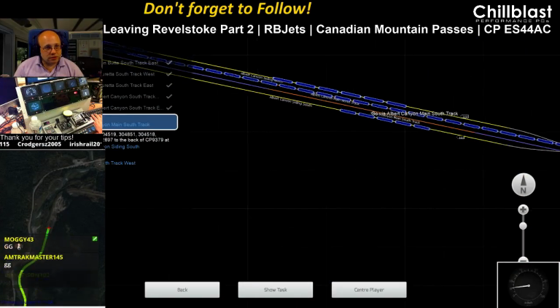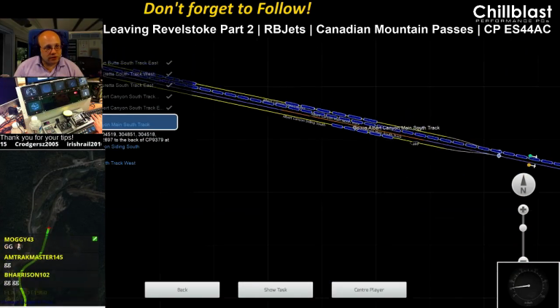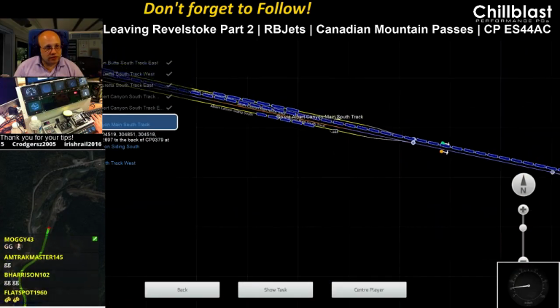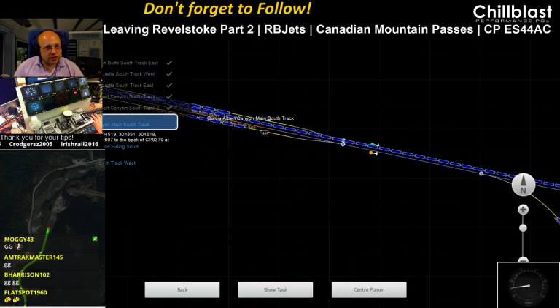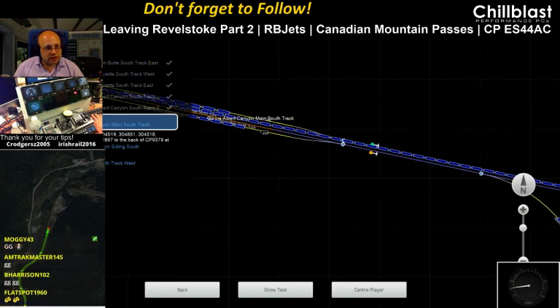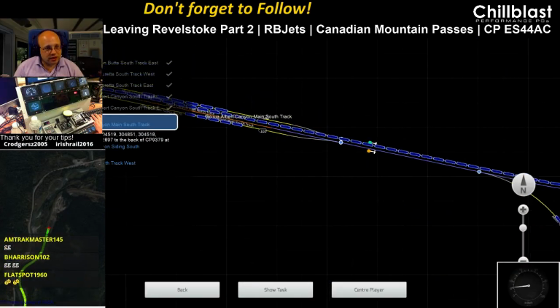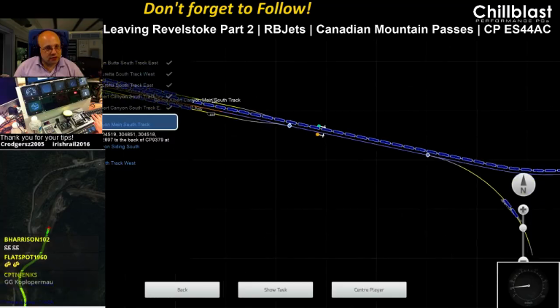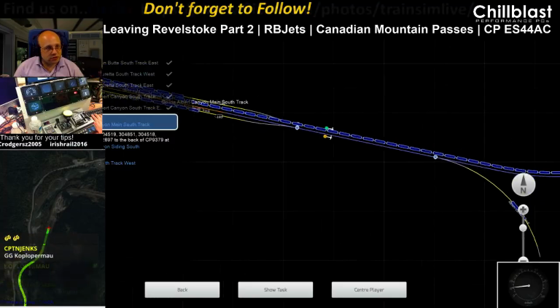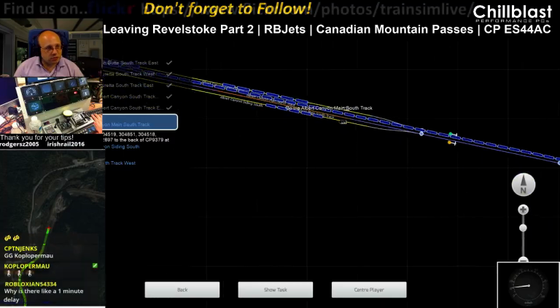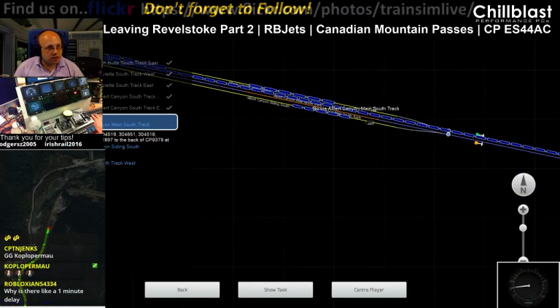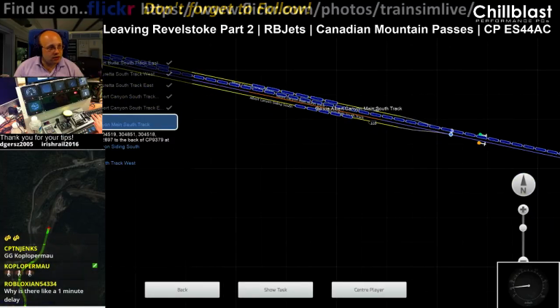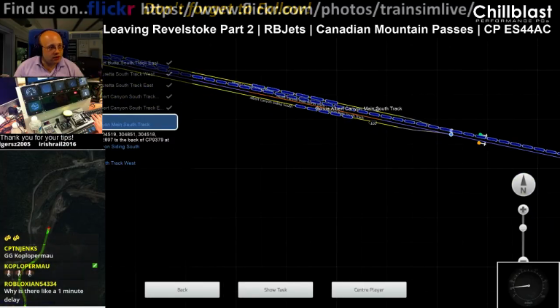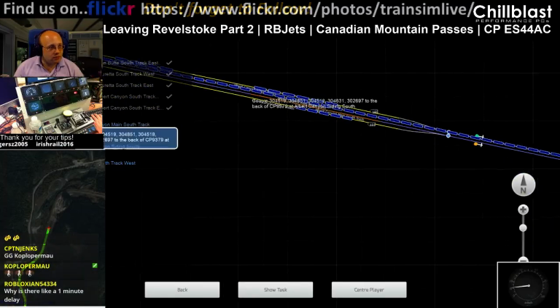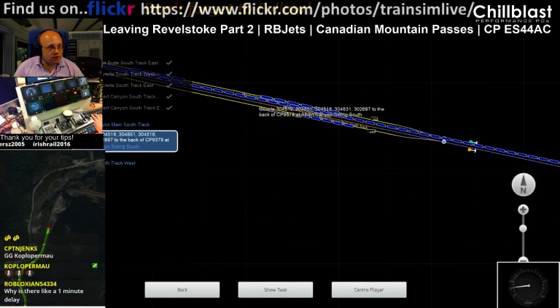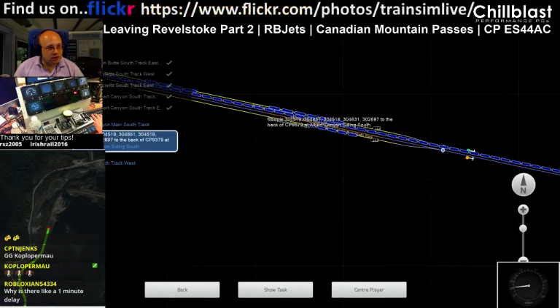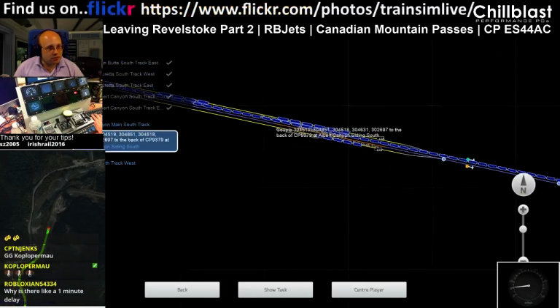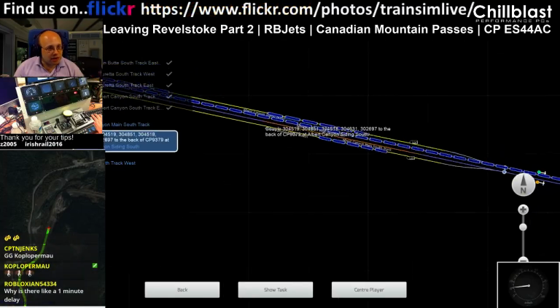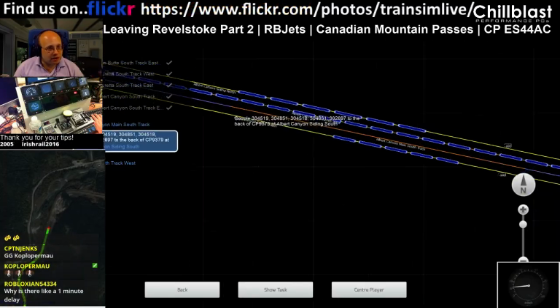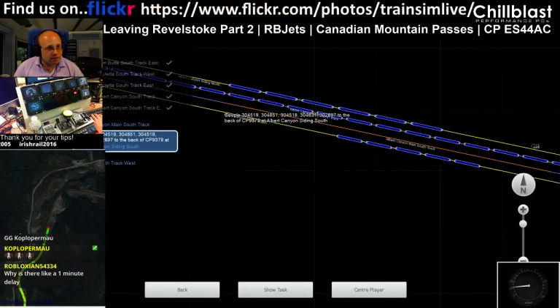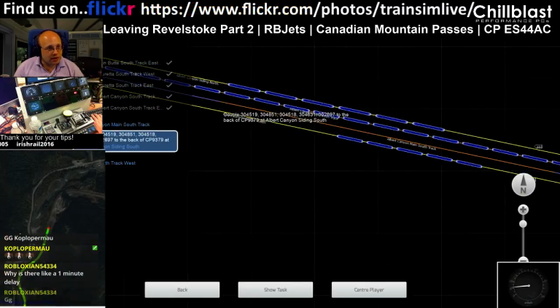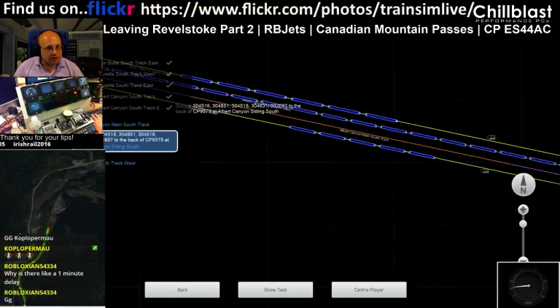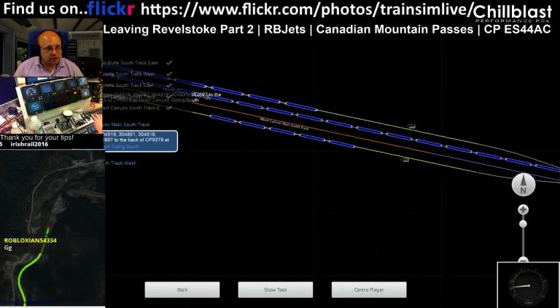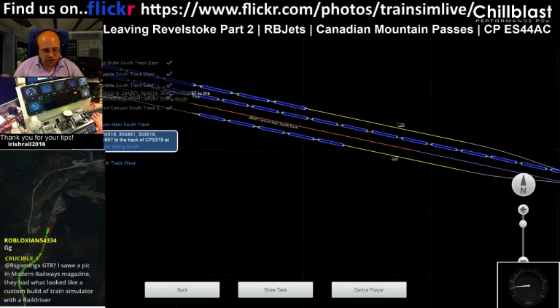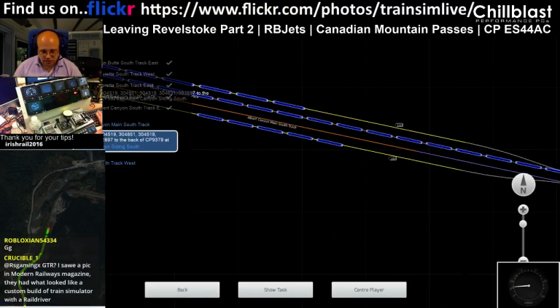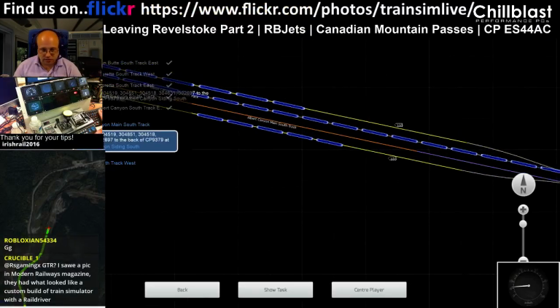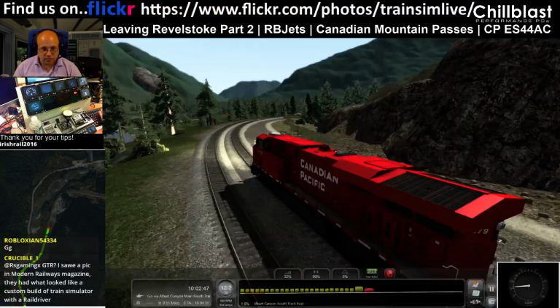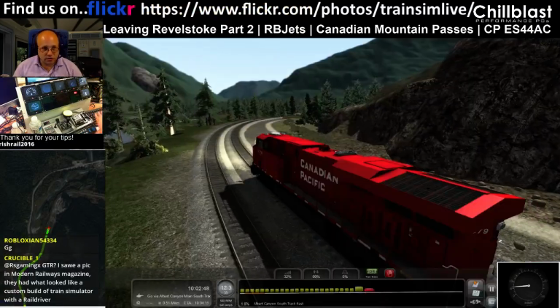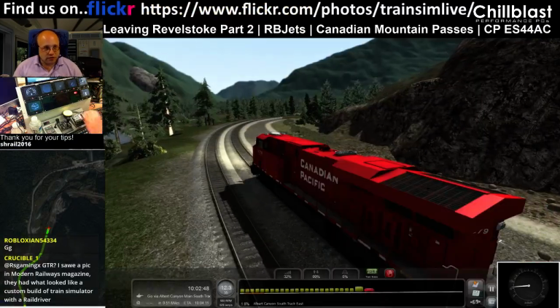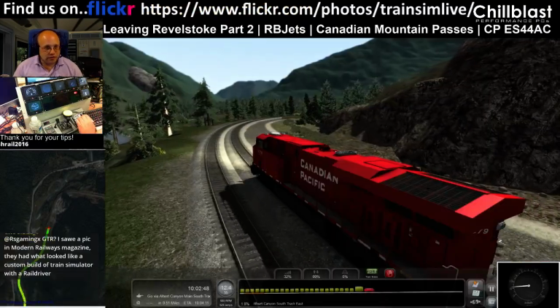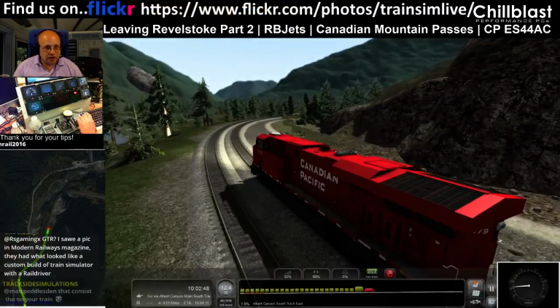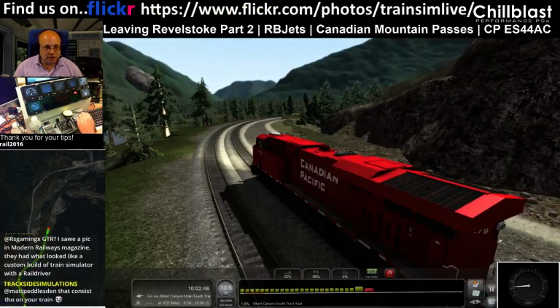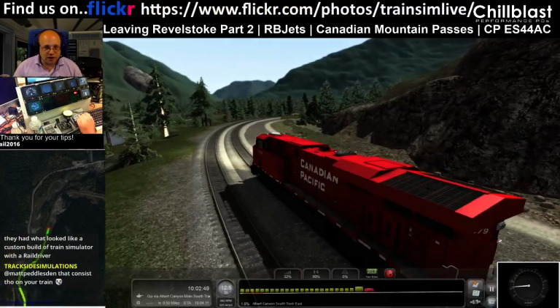Going via that, stopping, and then we're going to back up and get those cars. Fair enough.